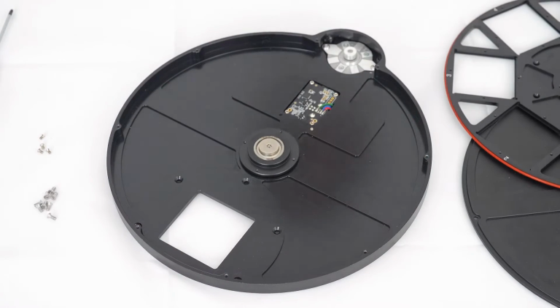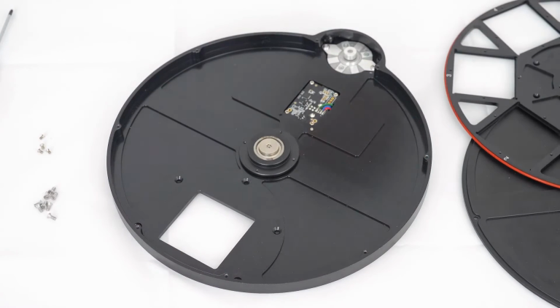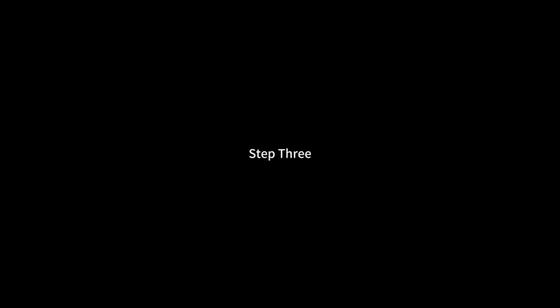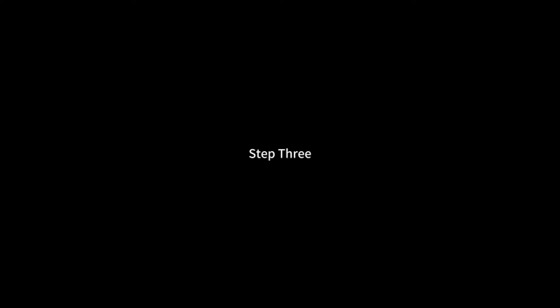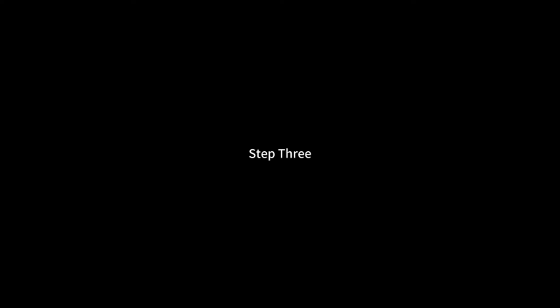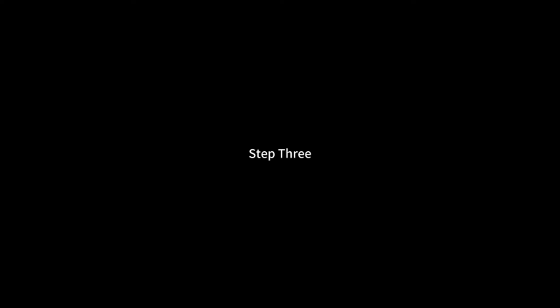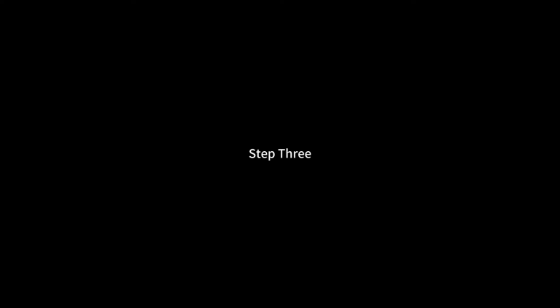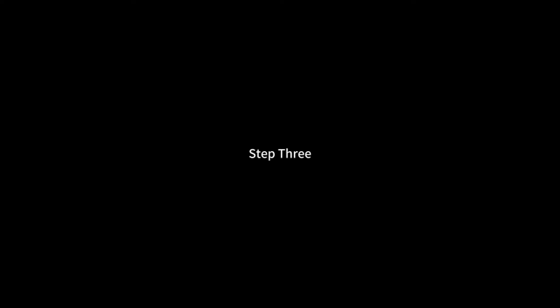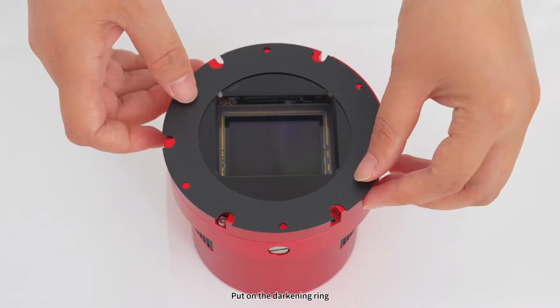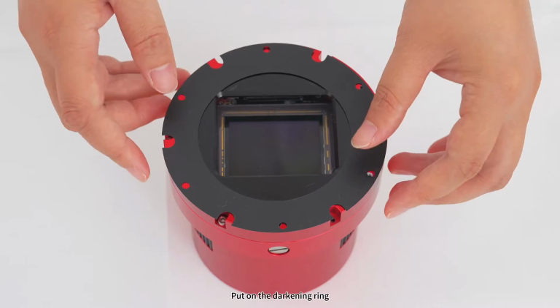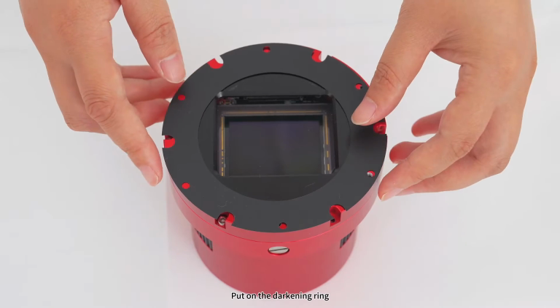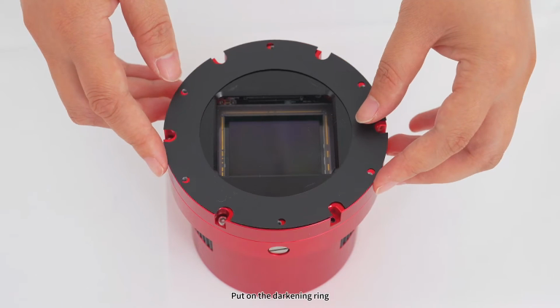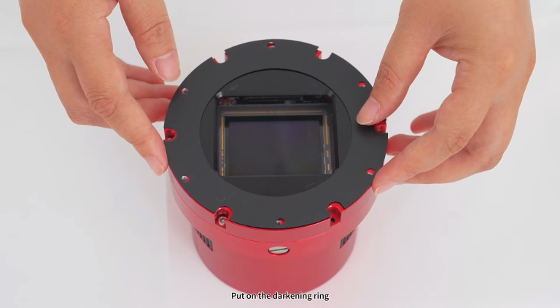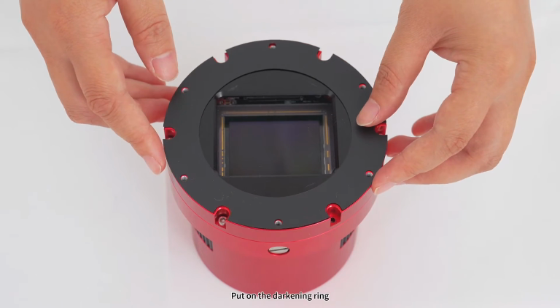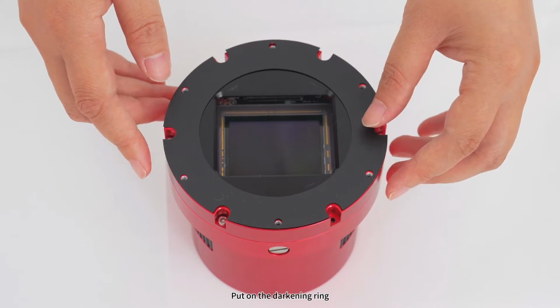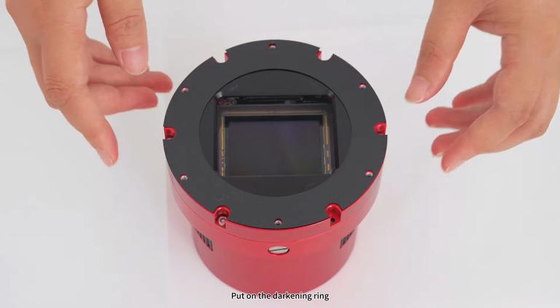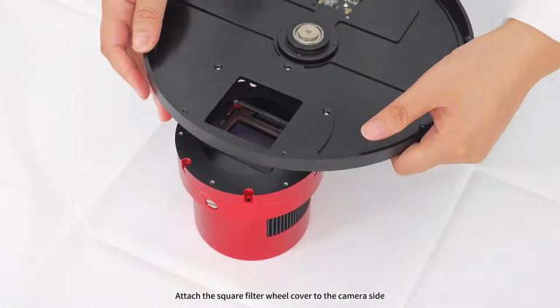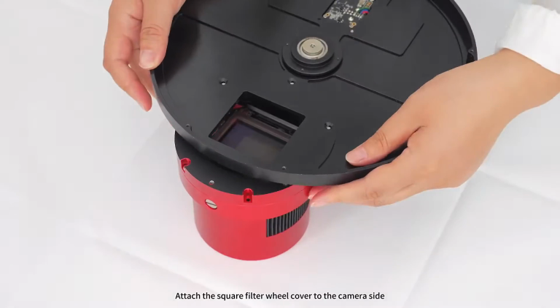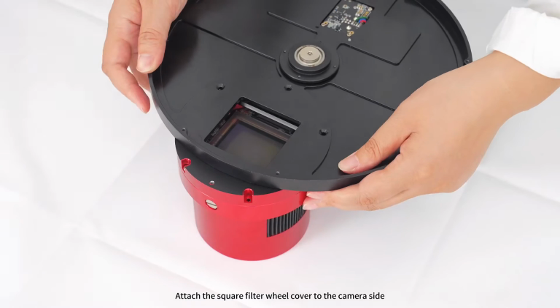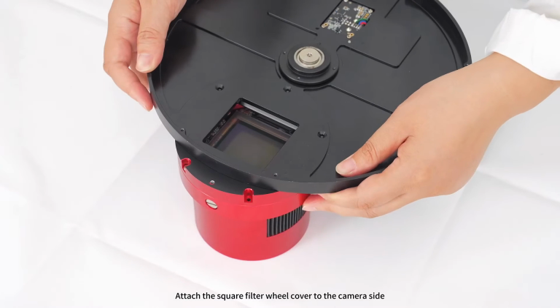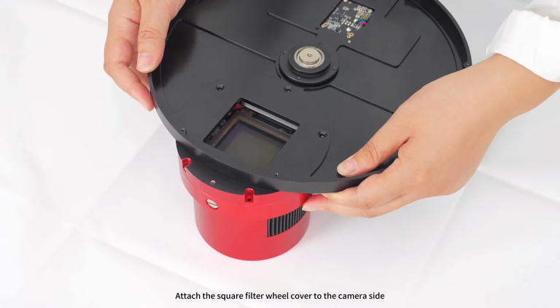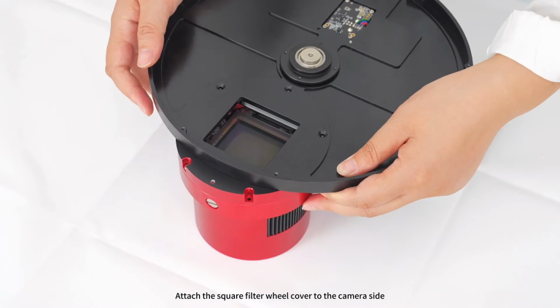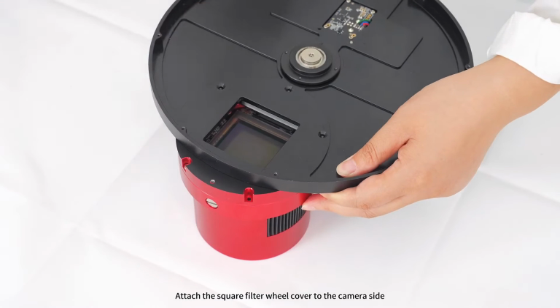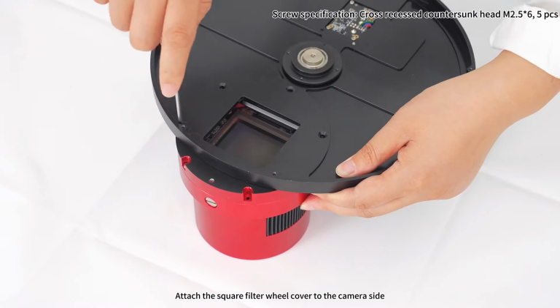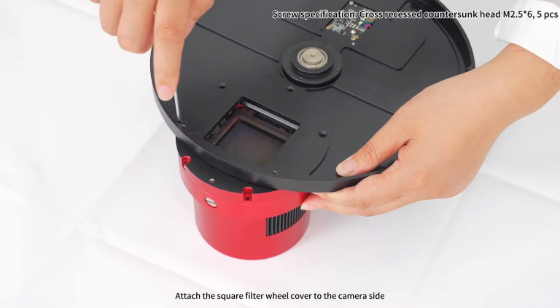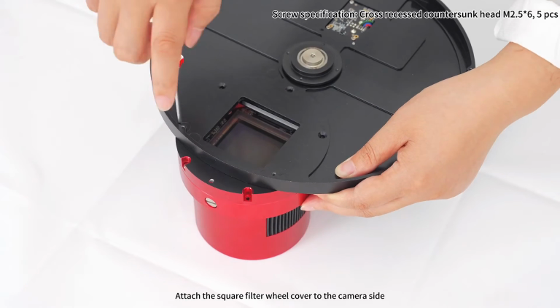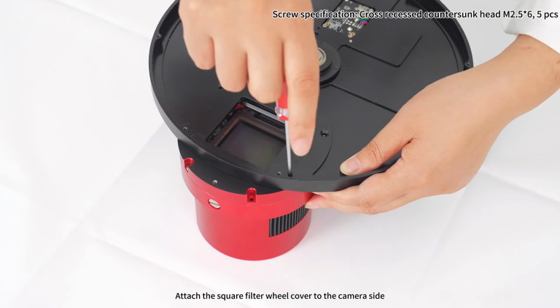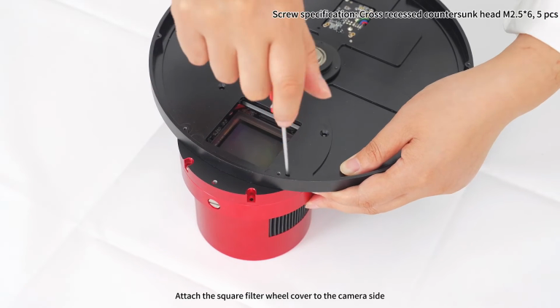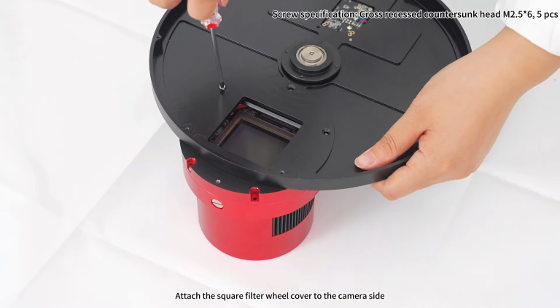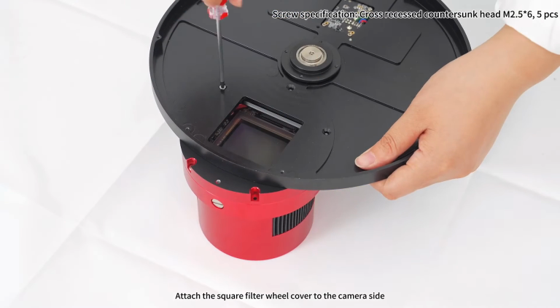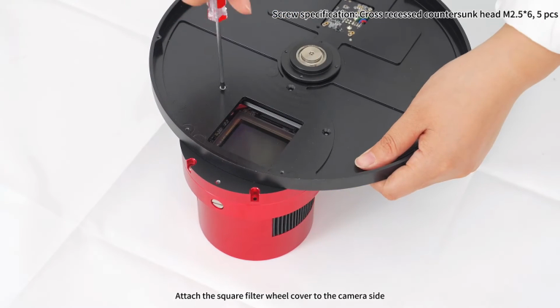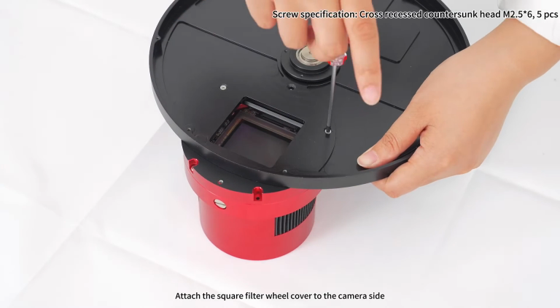Step 3: put on the darkening ring. Attach the square filter wheel cover to the camera side.